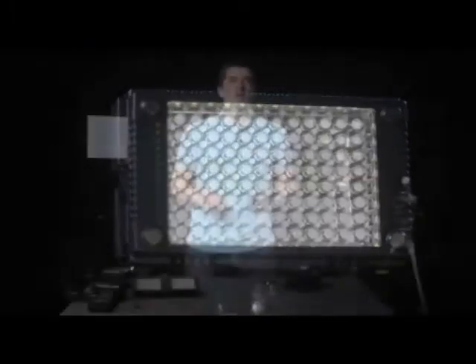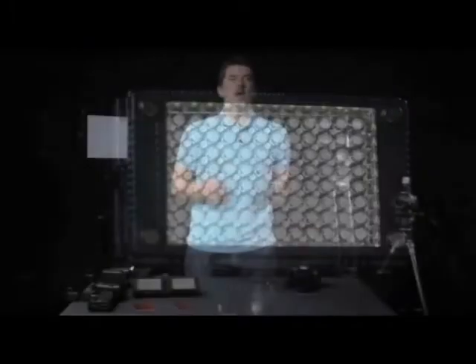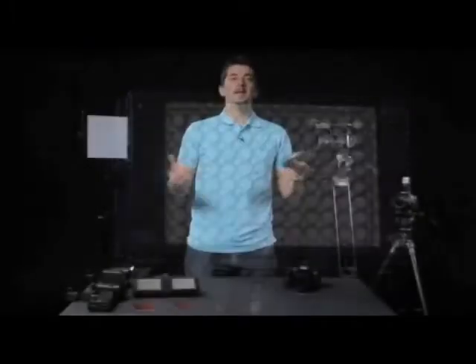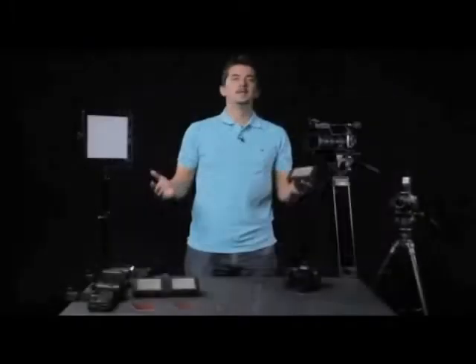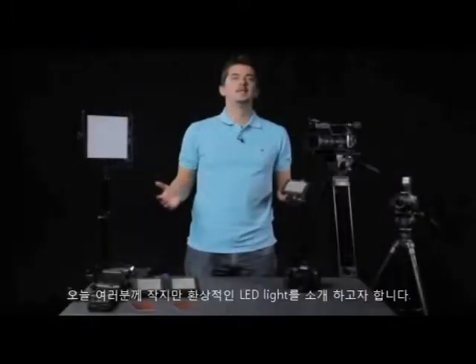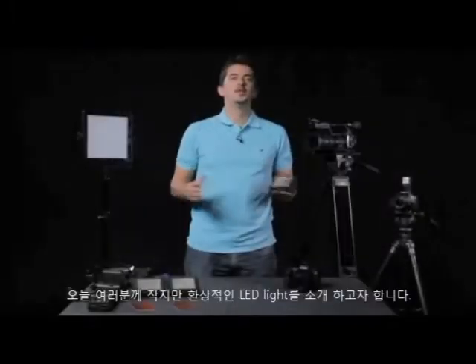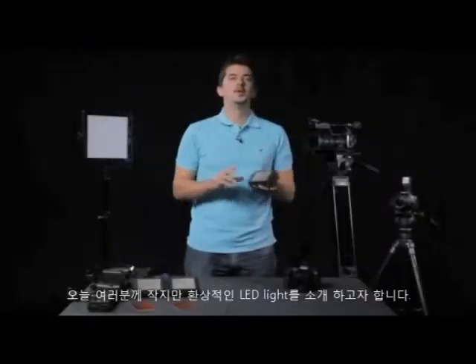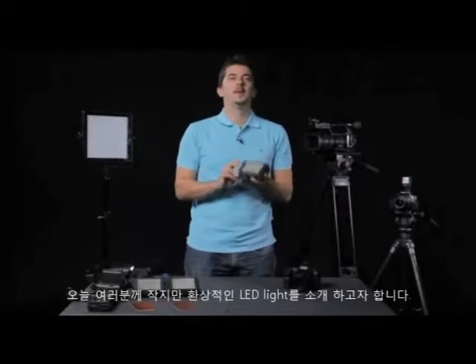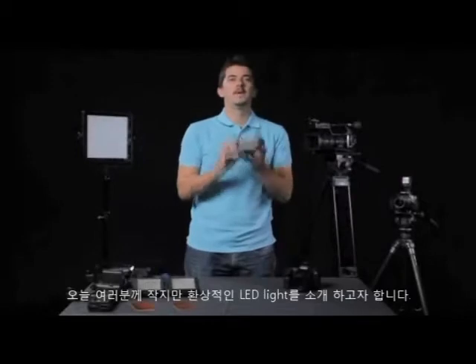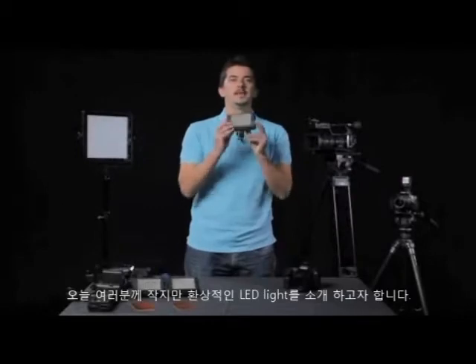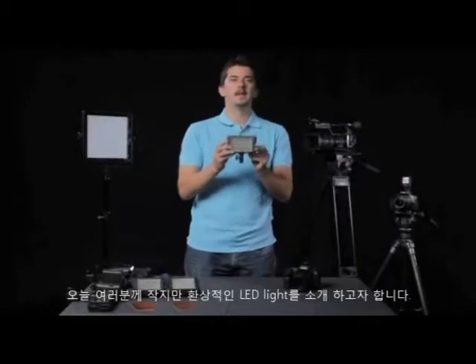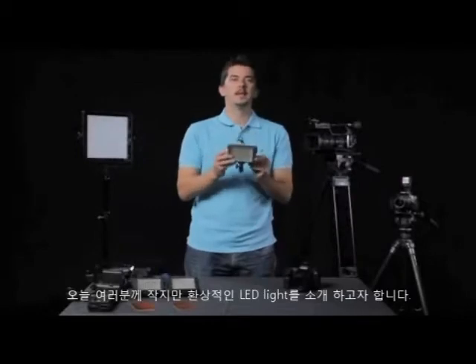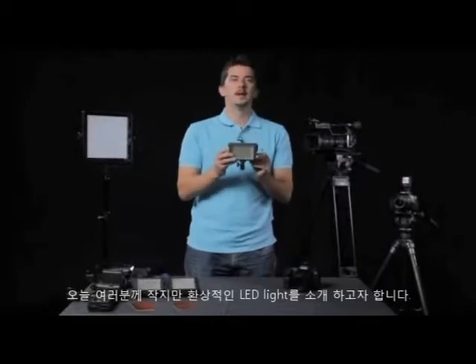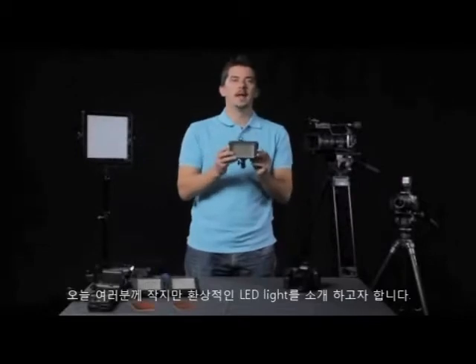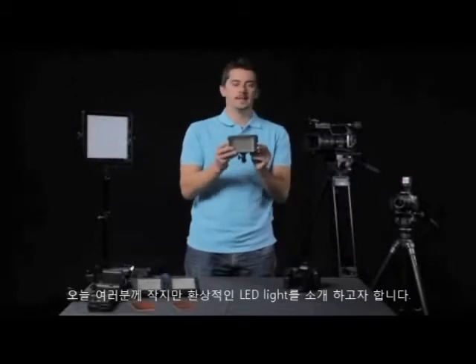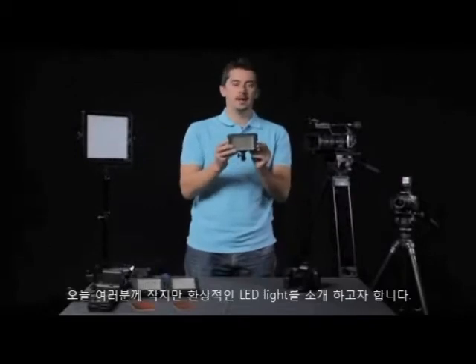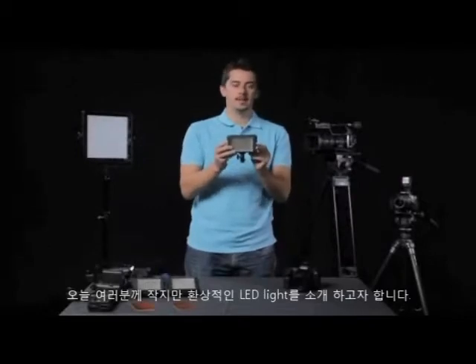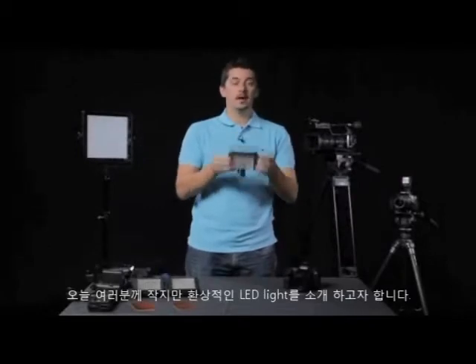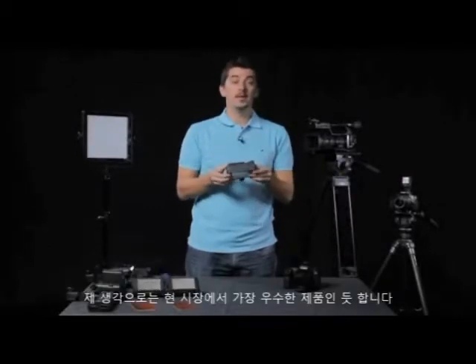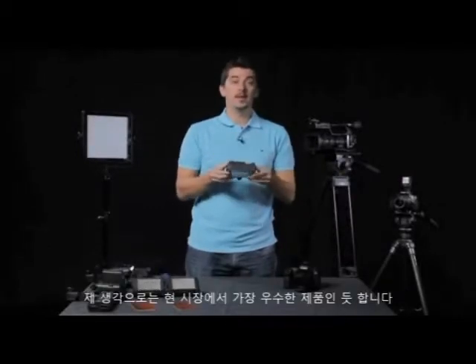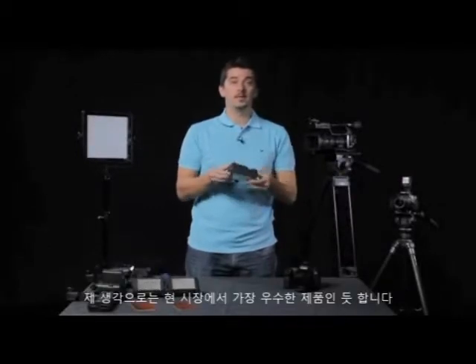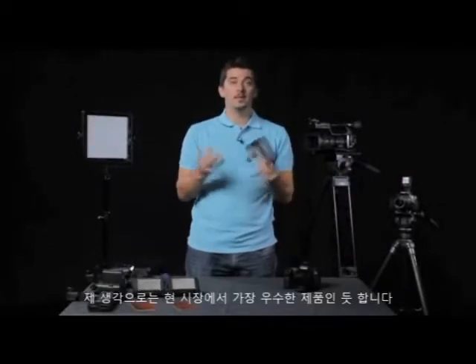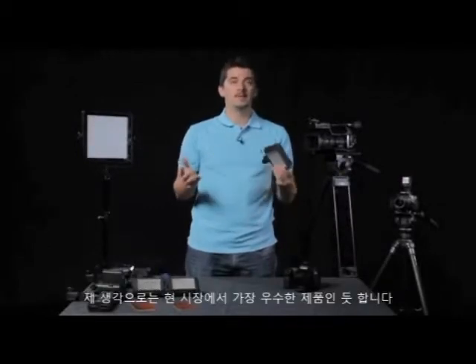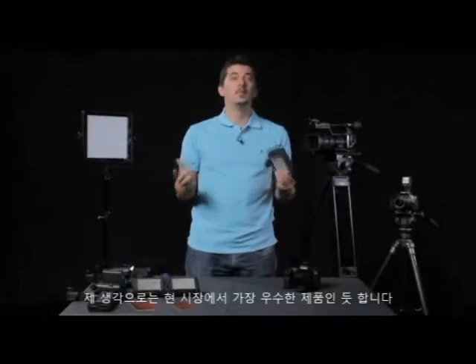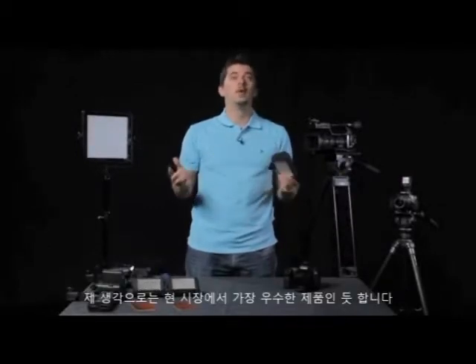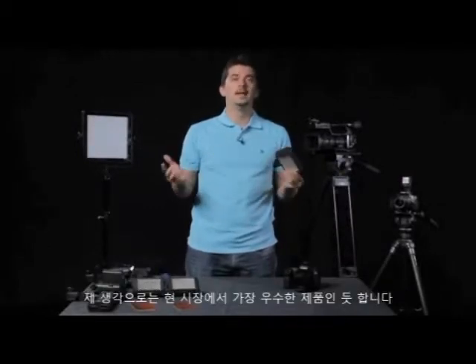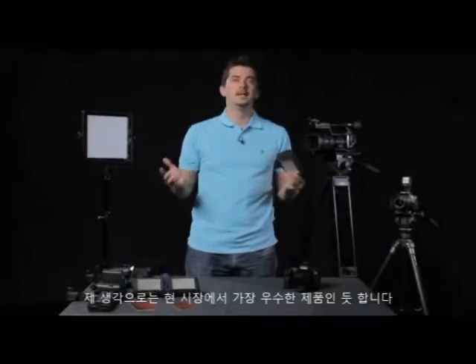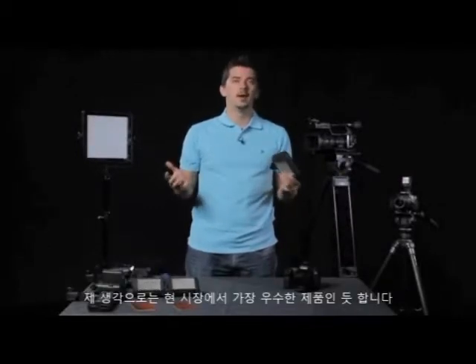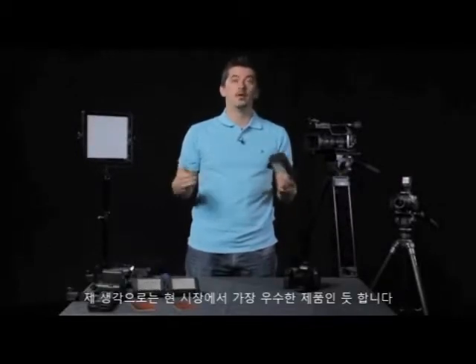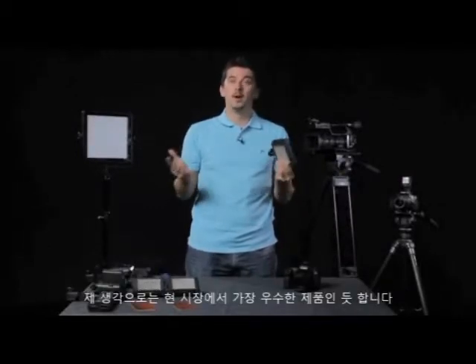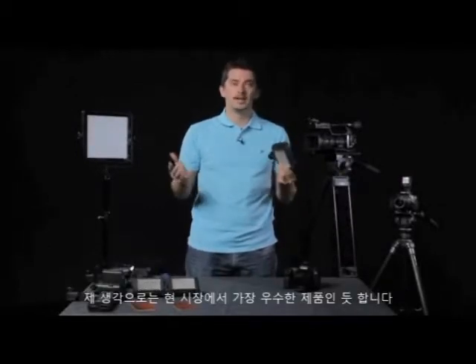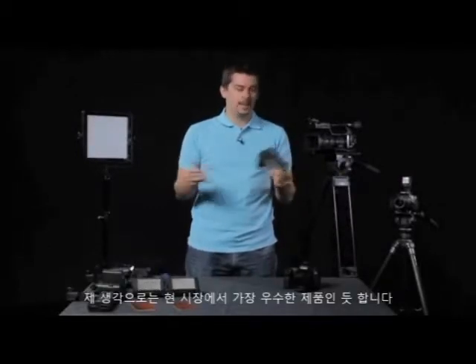I'm here today to talk to you about a fantastic little LED light, and I think it's the best small LED light on the market today.